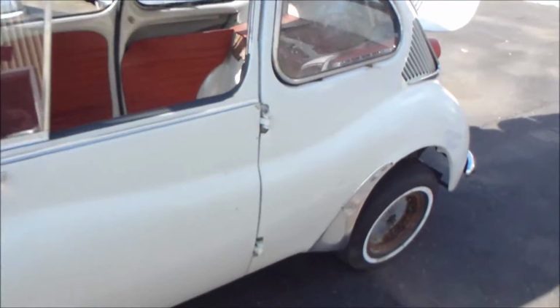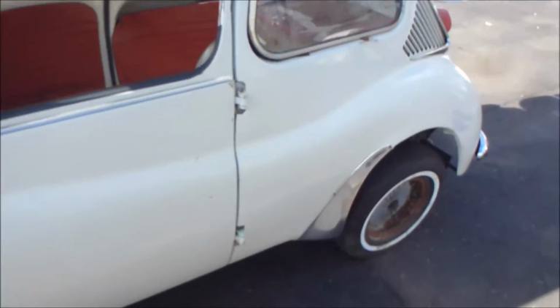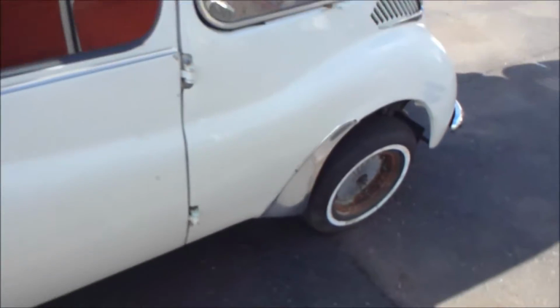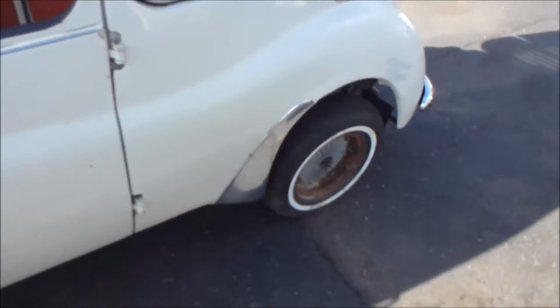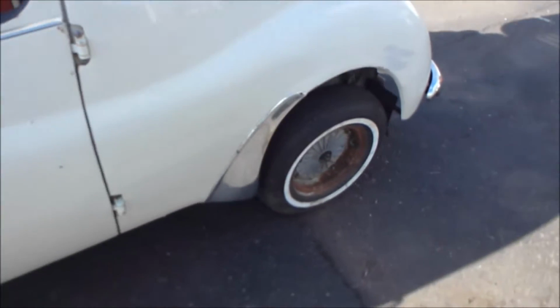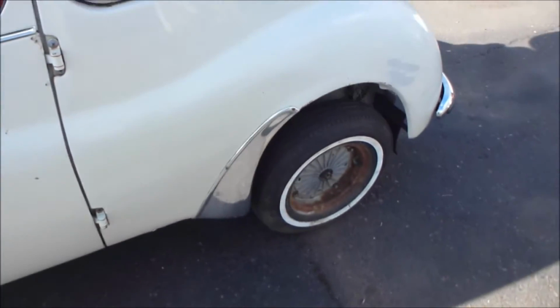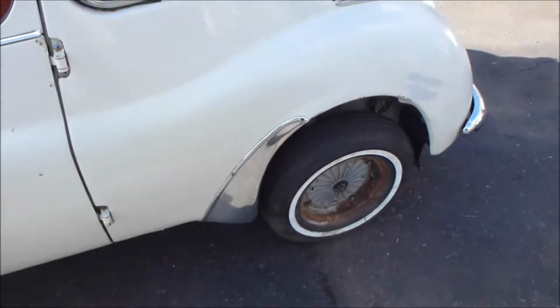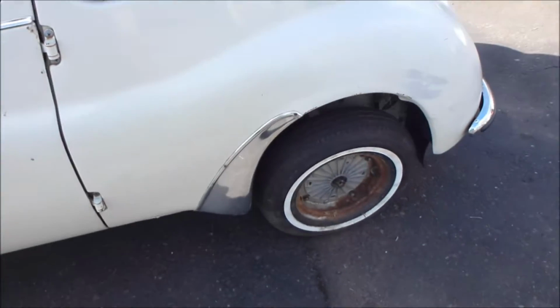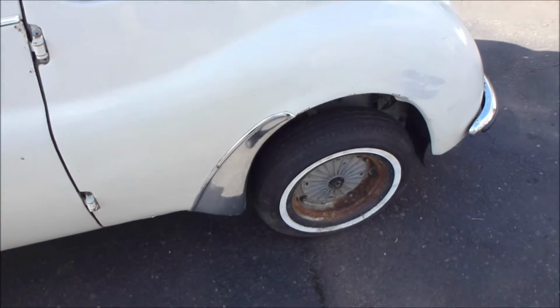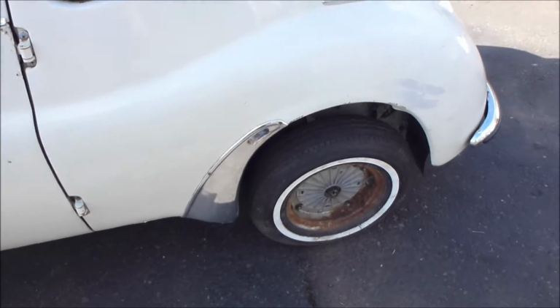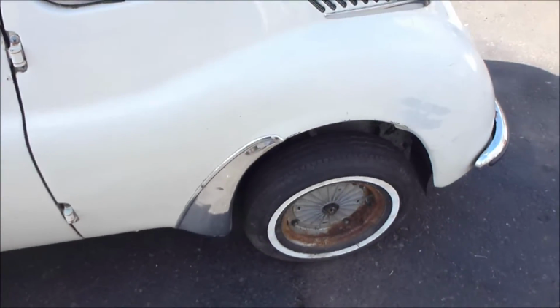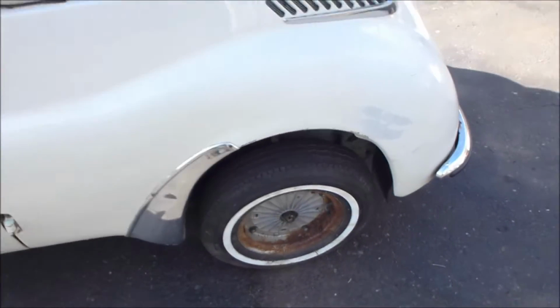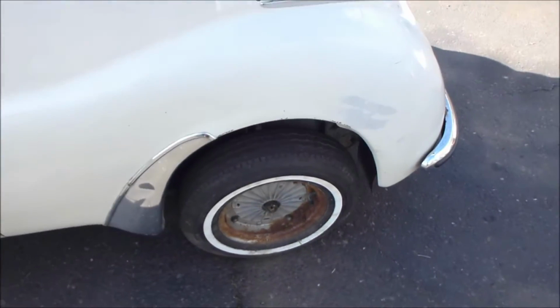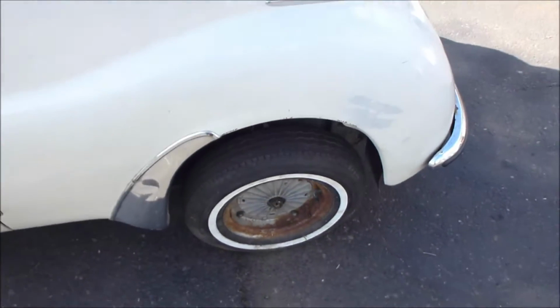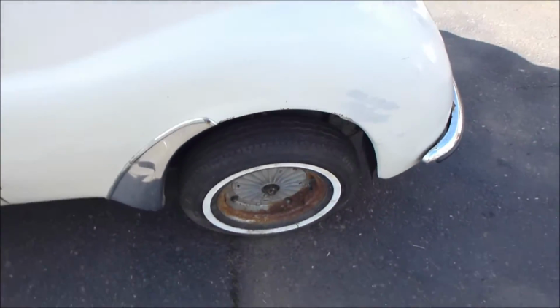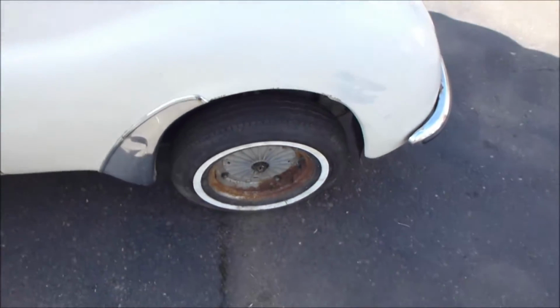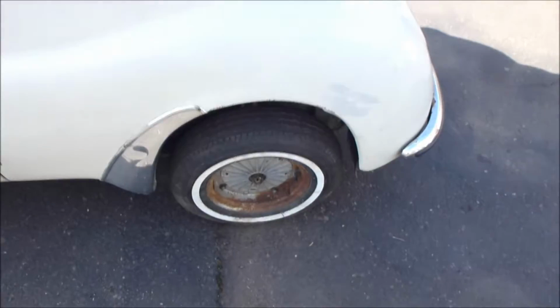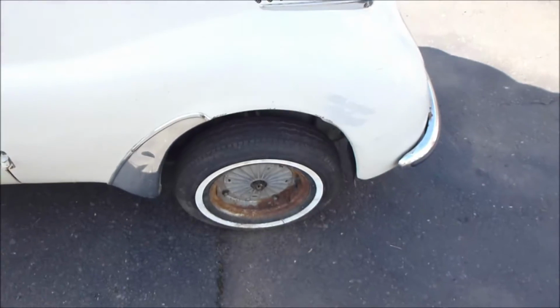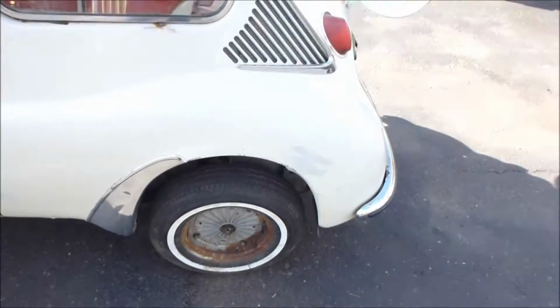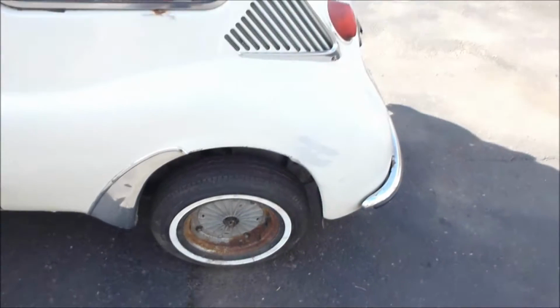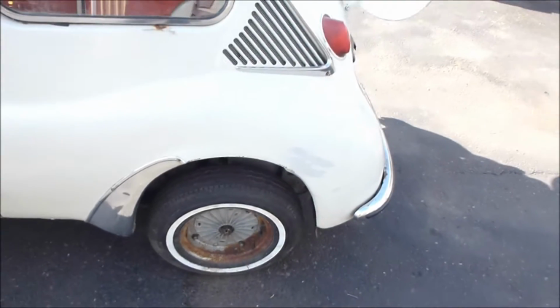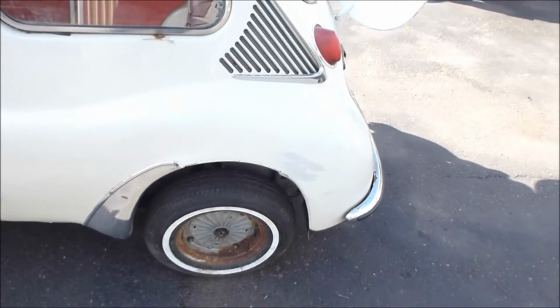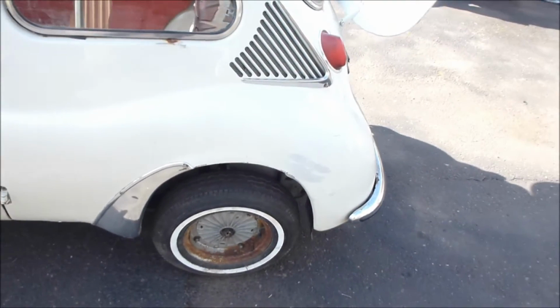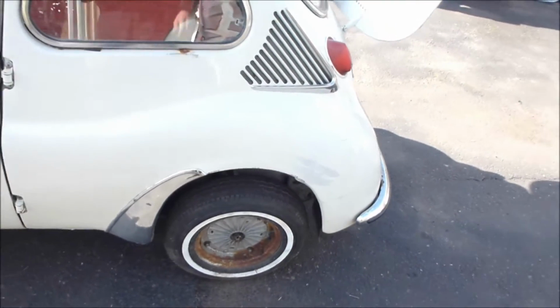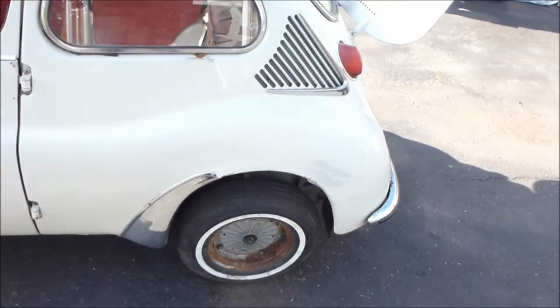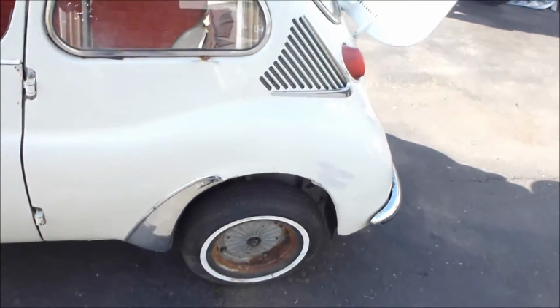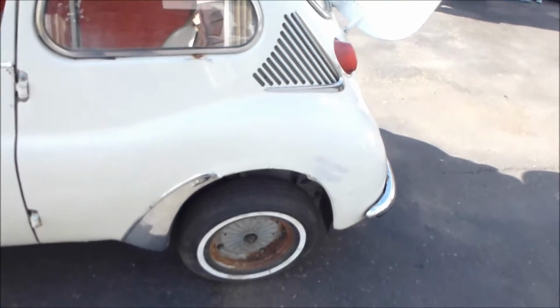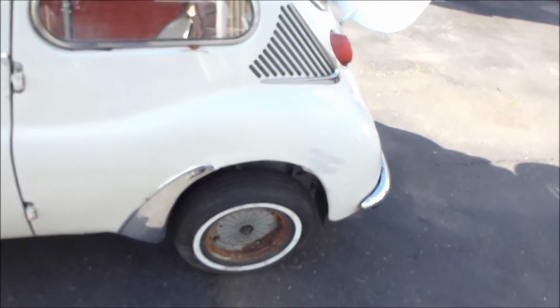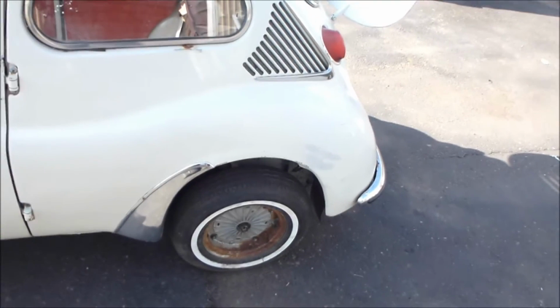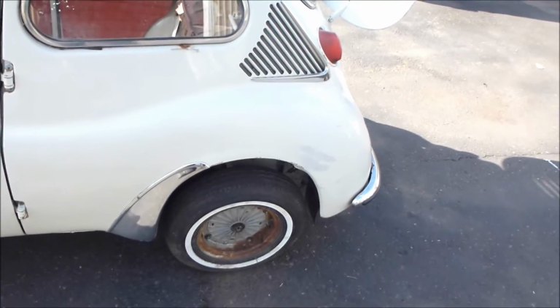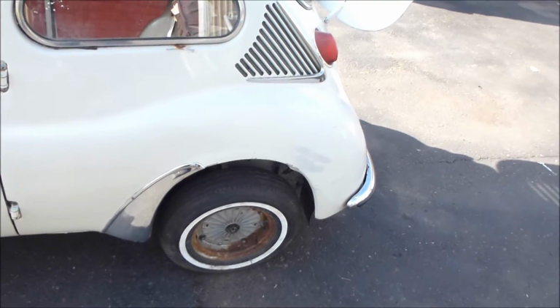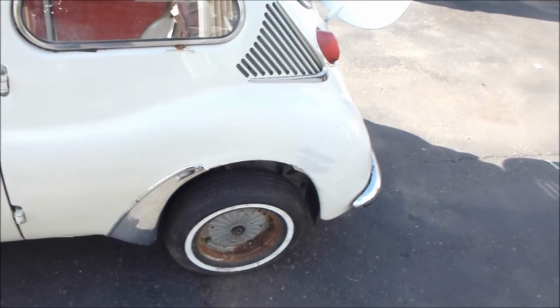It has three white walls. I feel bad taking them off, but they're cracked and just old.